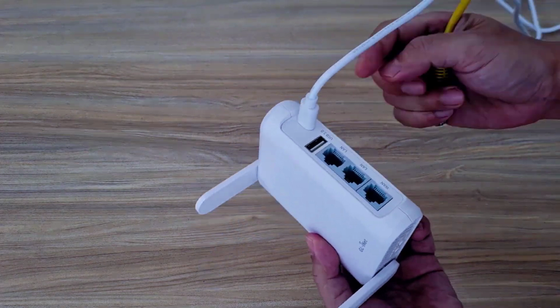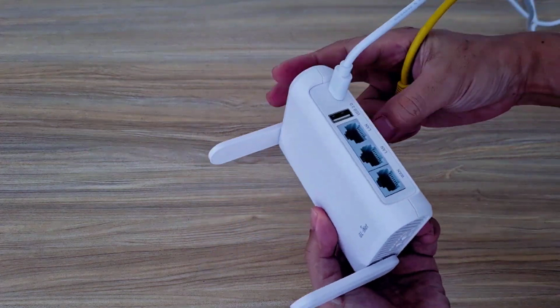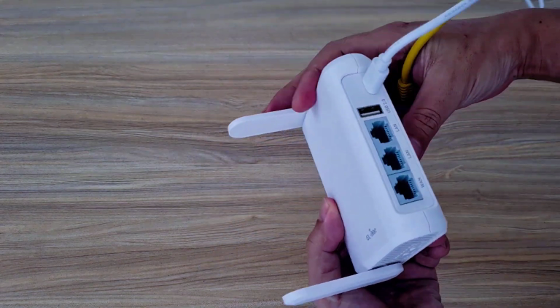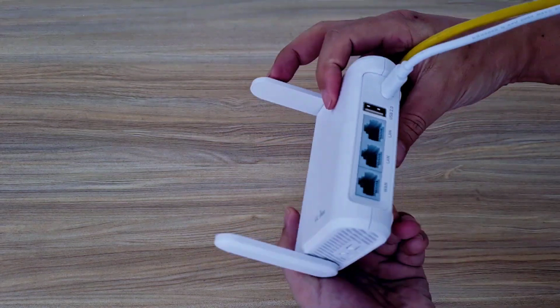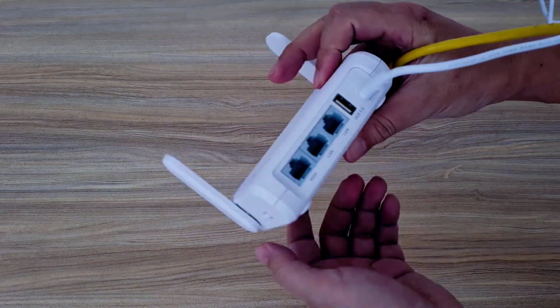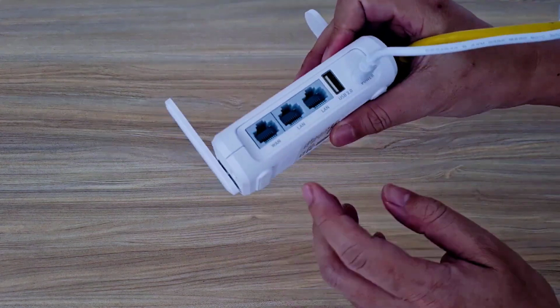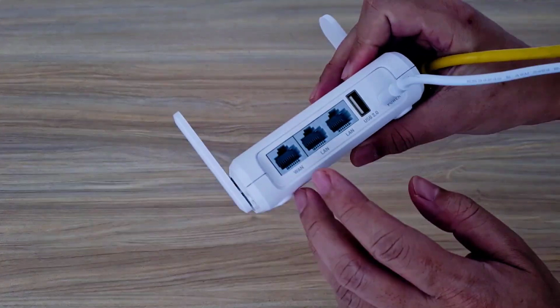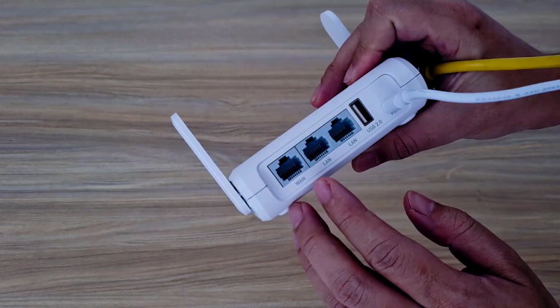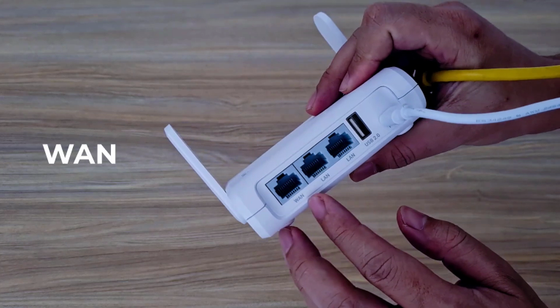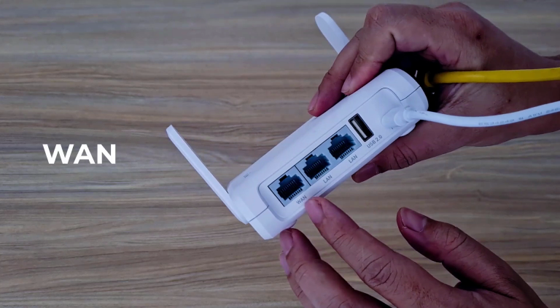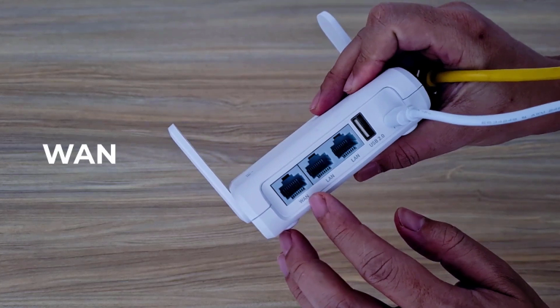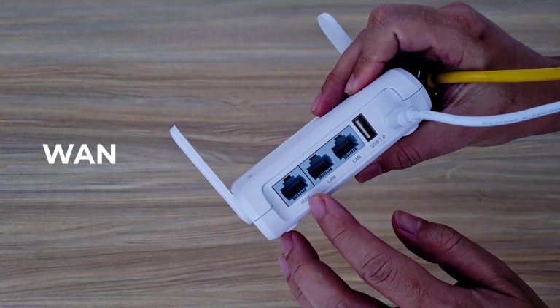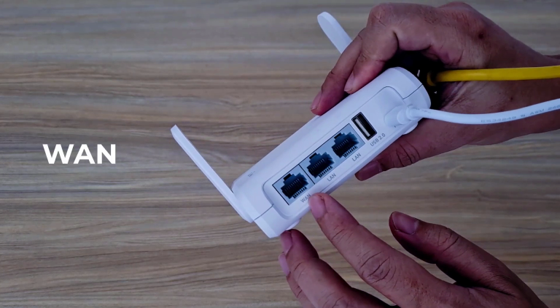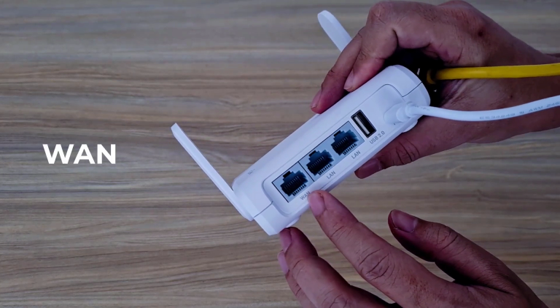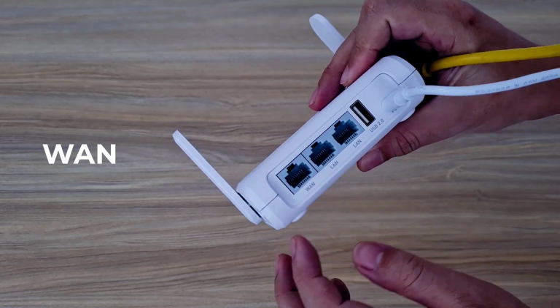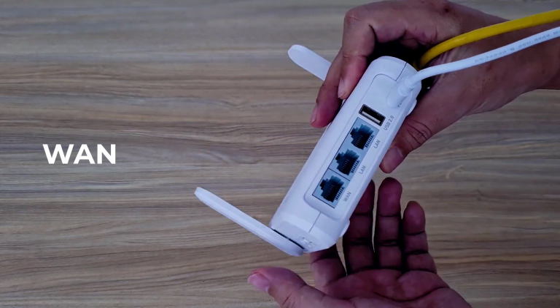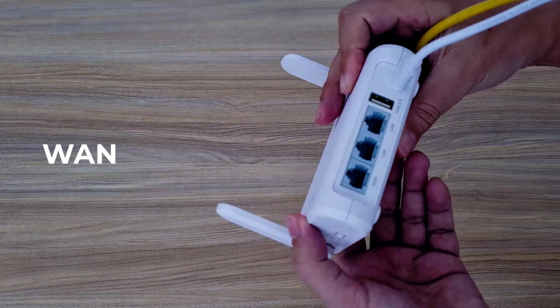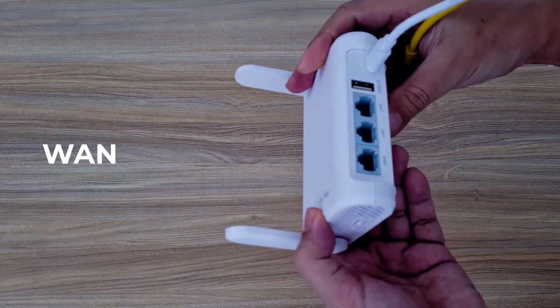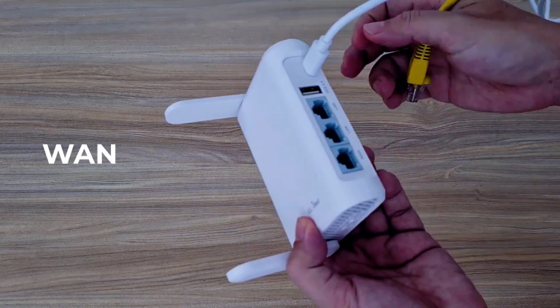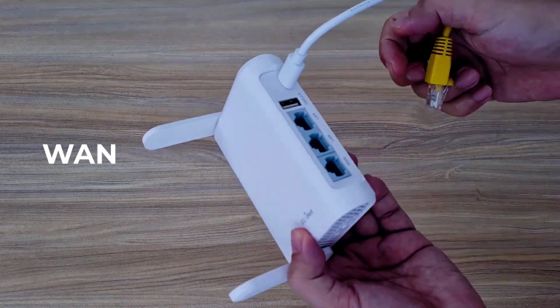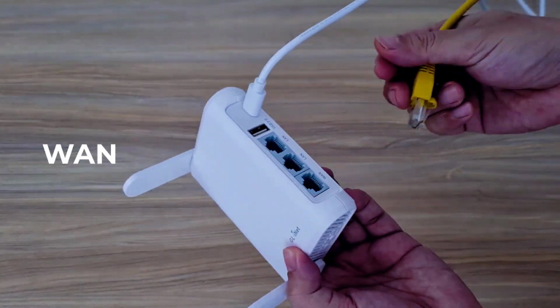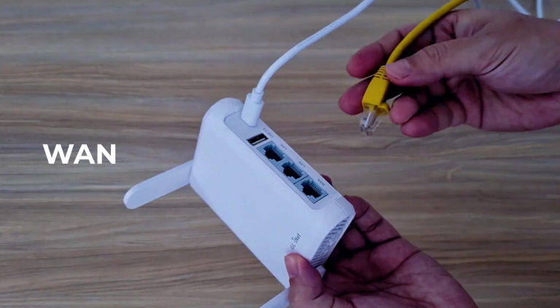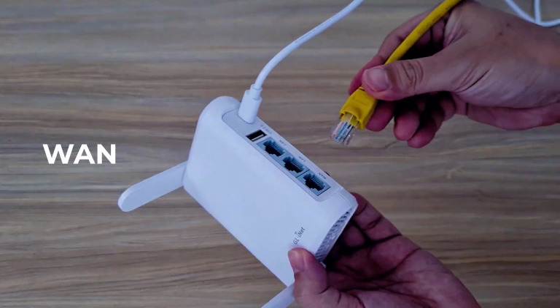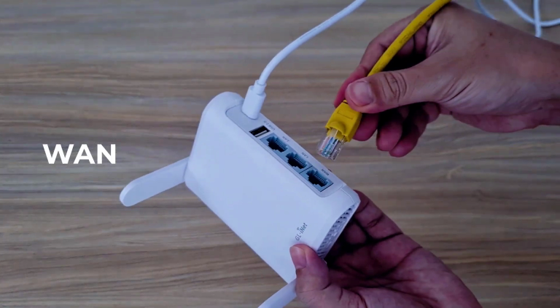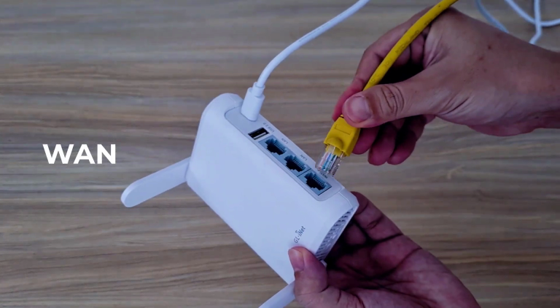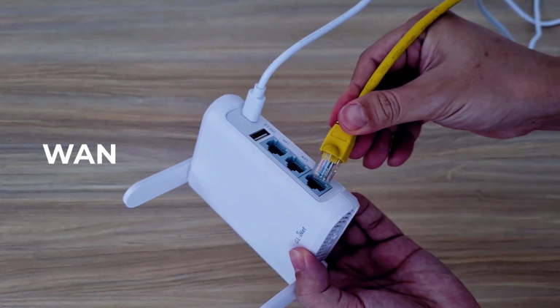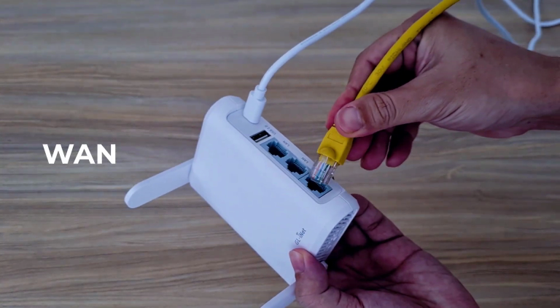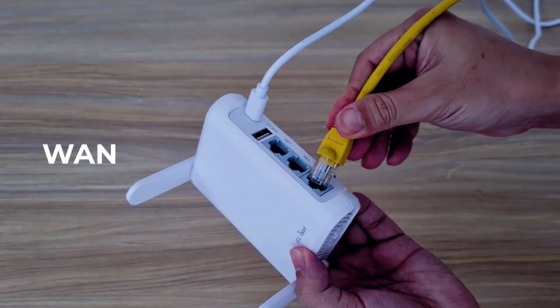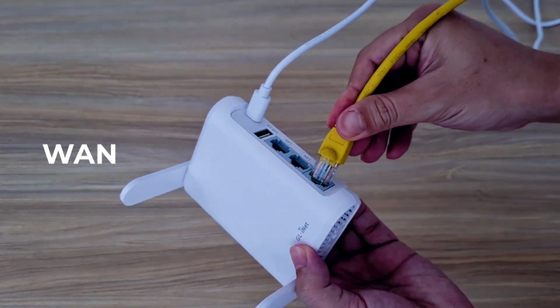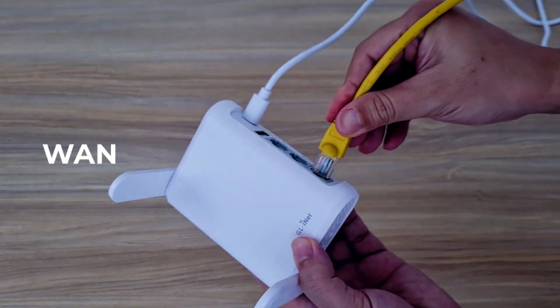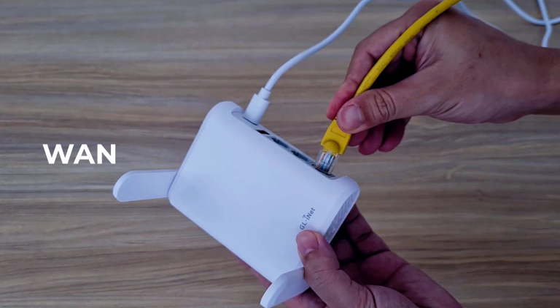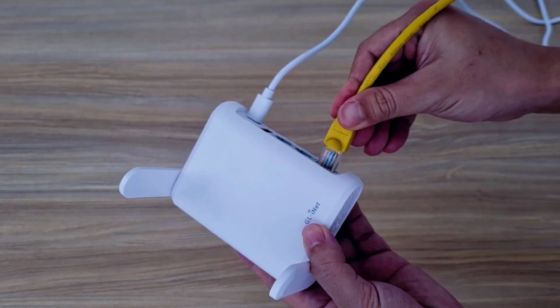Use an ethernet cable to connect the device to your network. Plug the cable into the external port of the device.